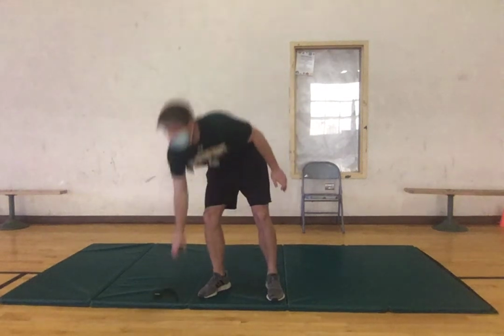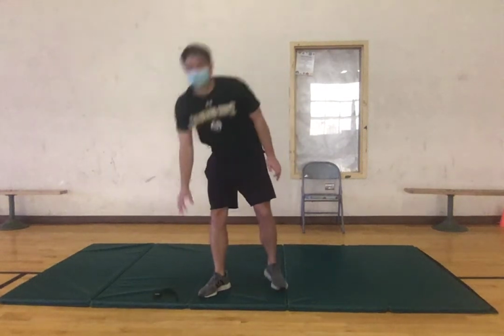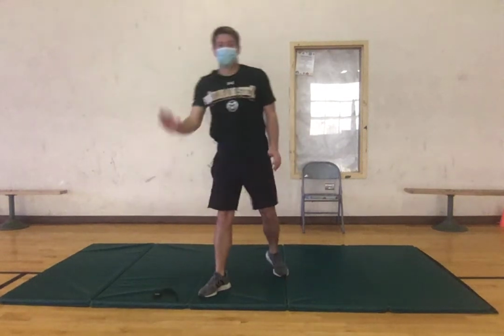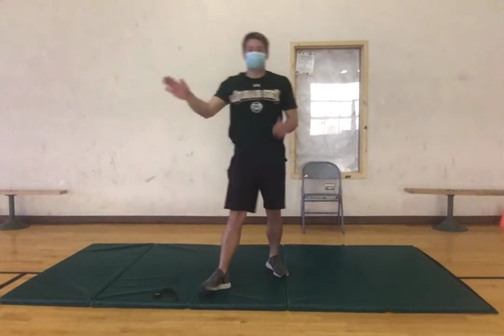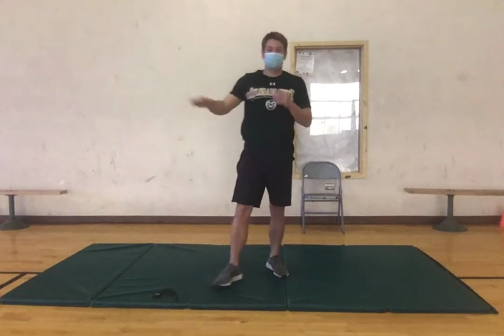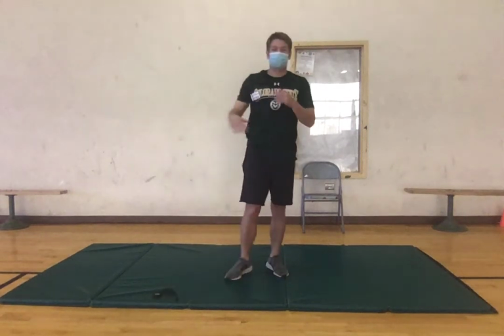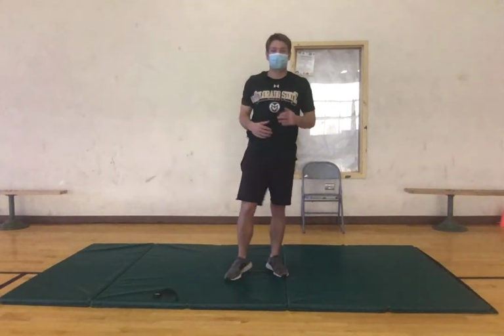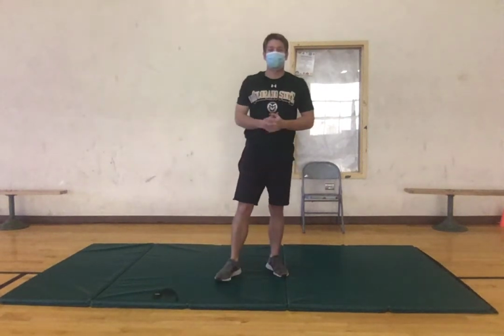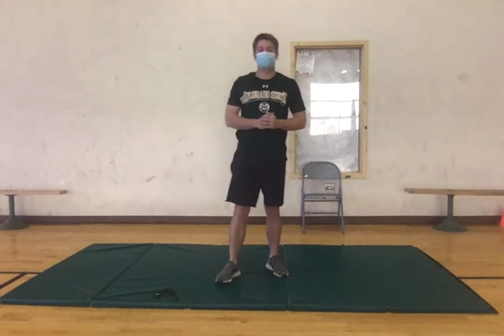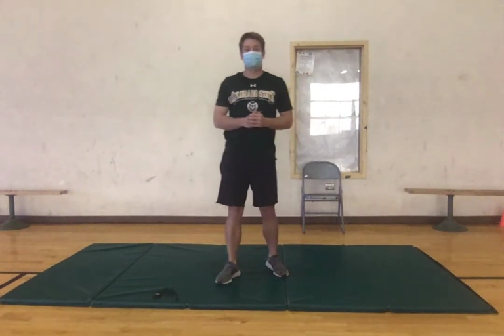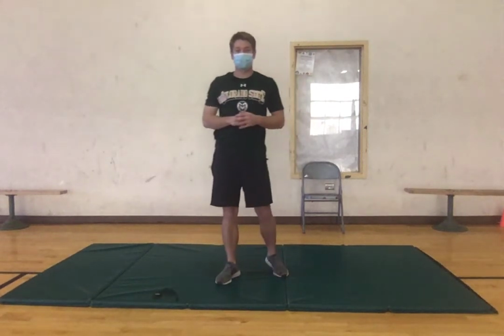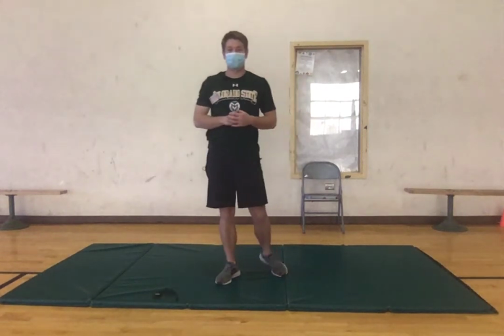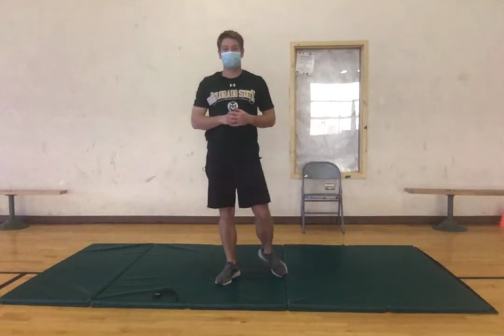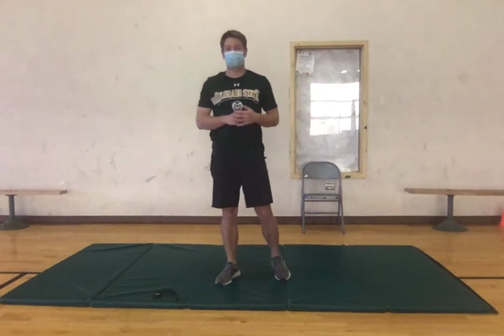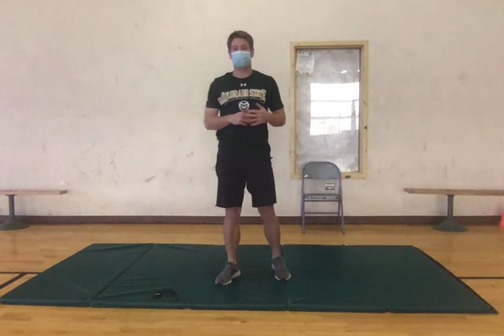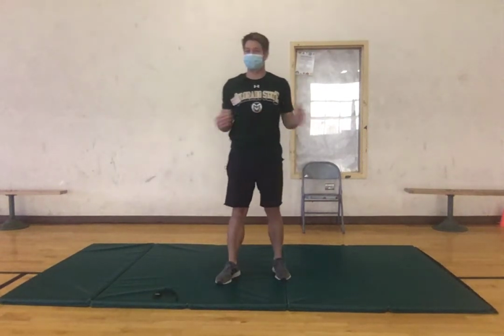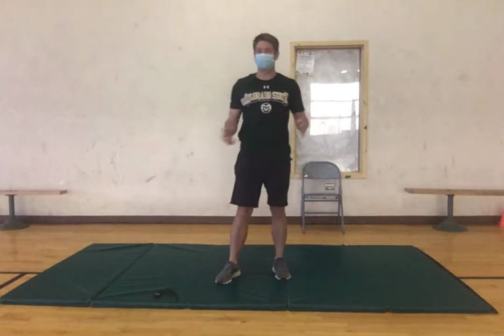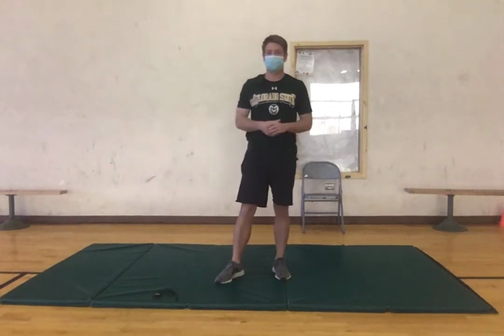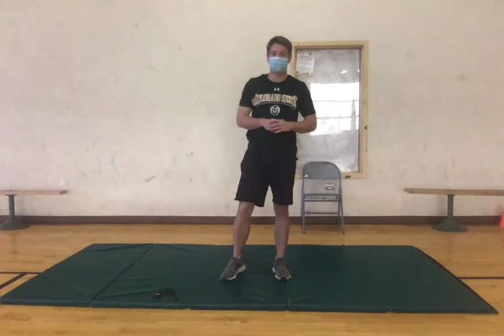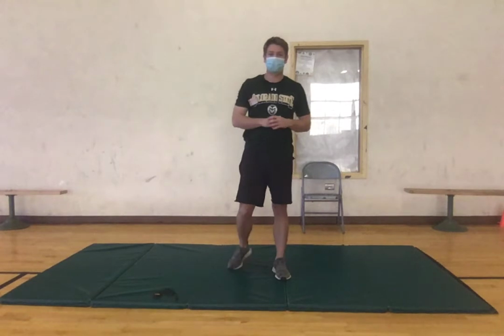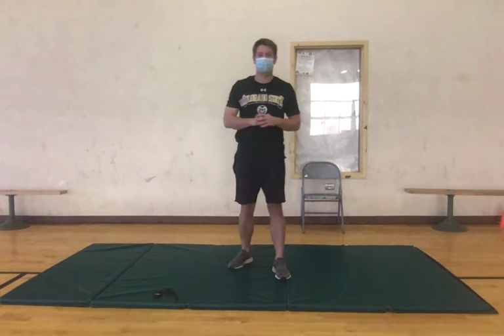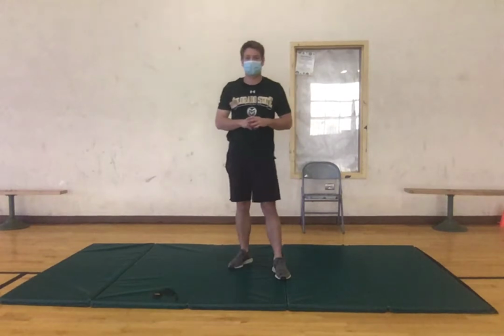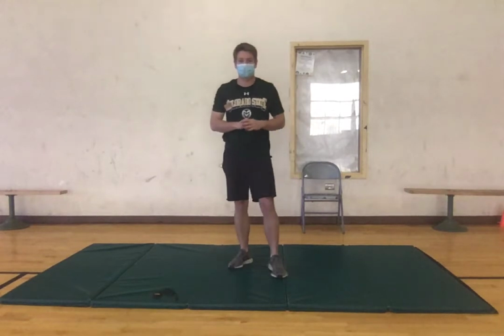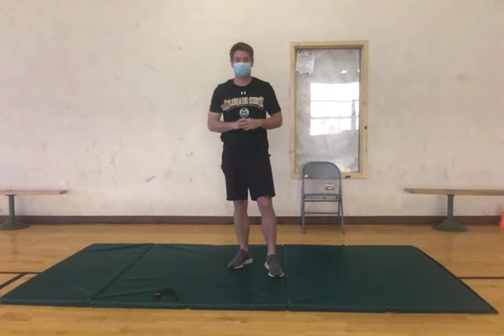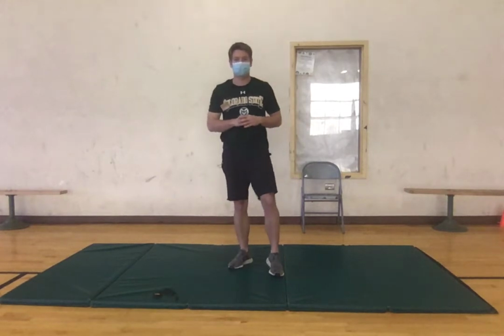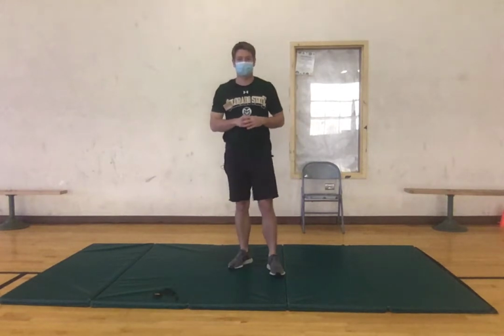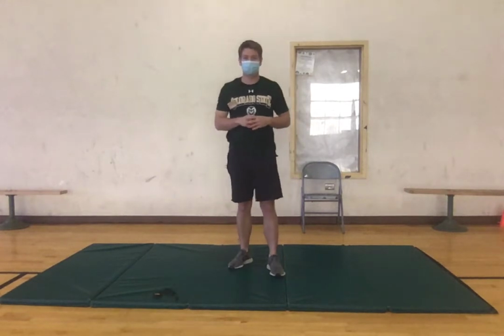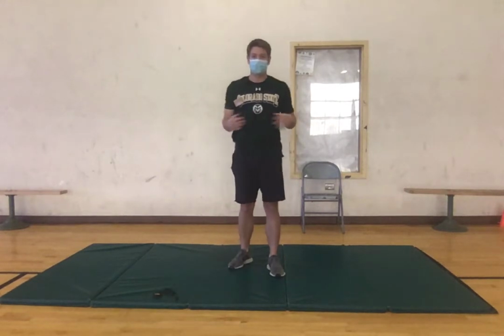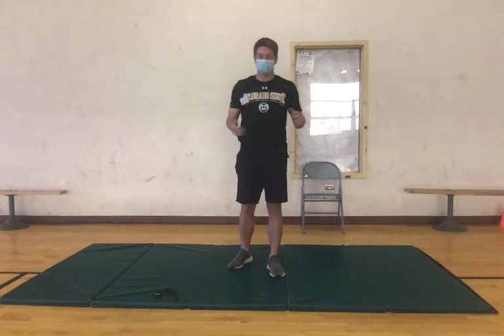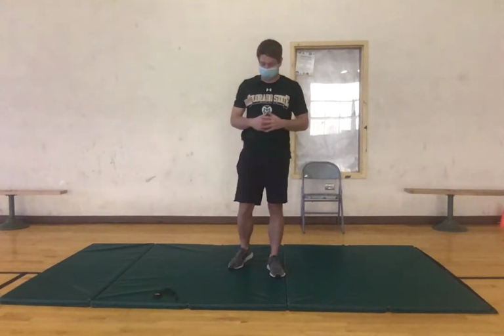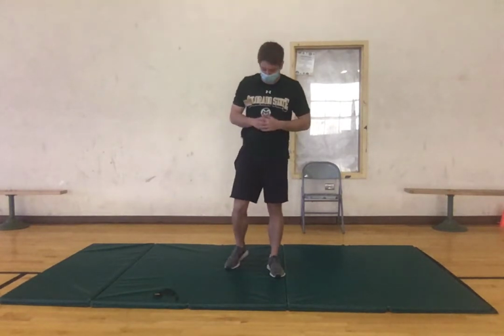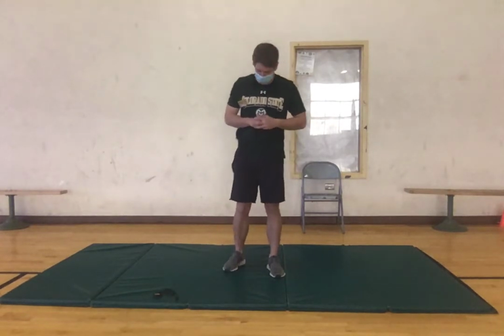Hi everyone, my name is Brandon and today I'm going to be leading you through a warm-up that should get you ready for any kind of exercise that you have planned for after this.